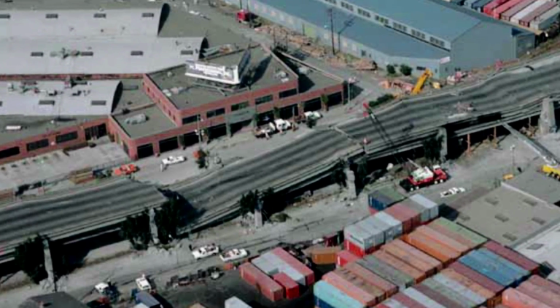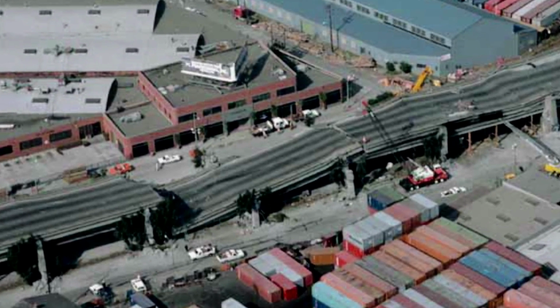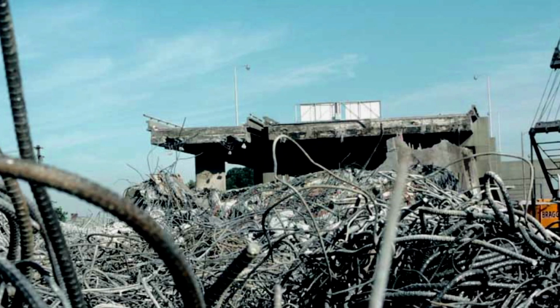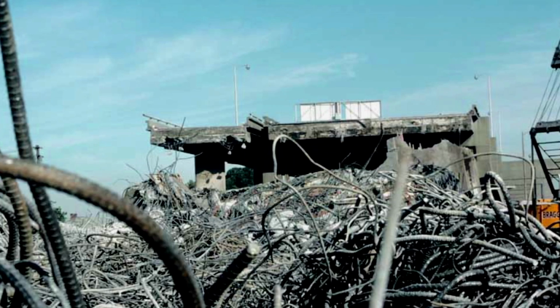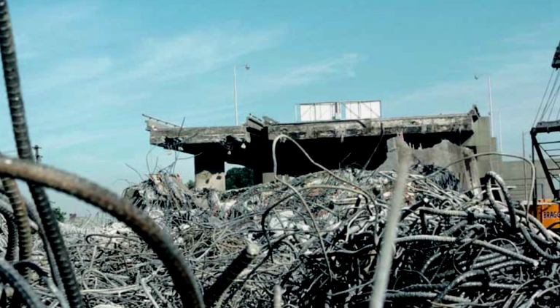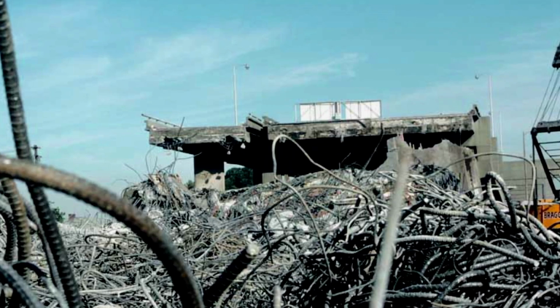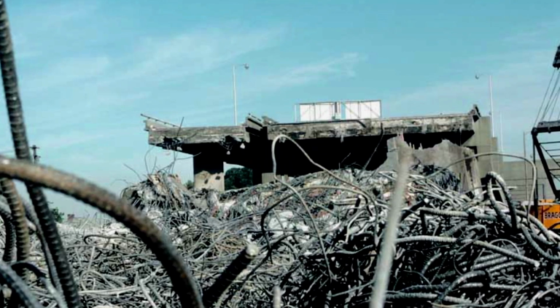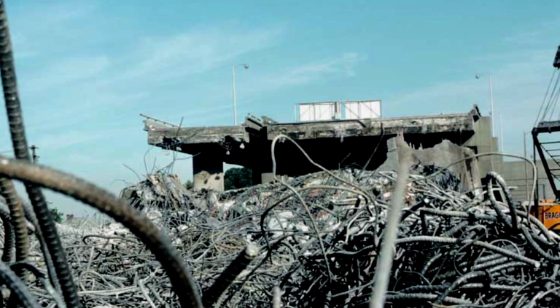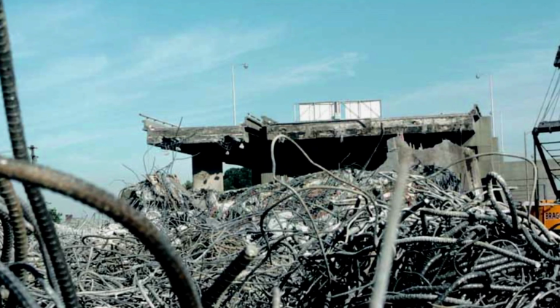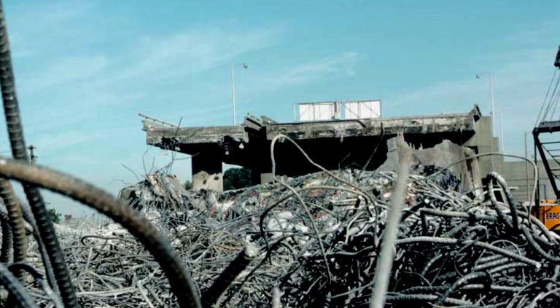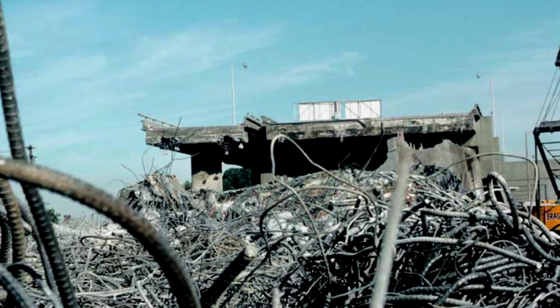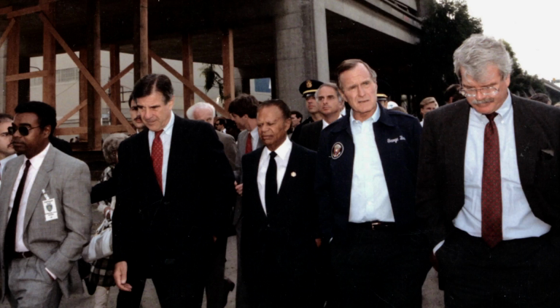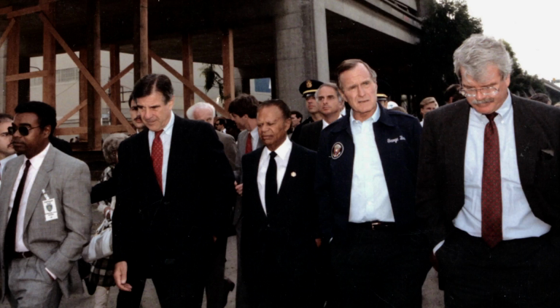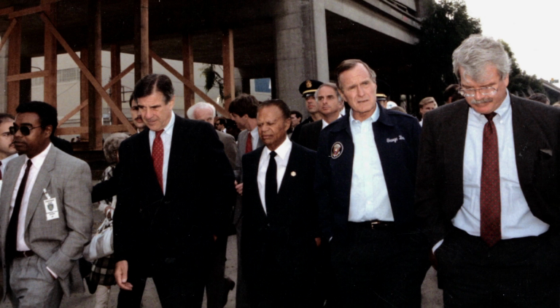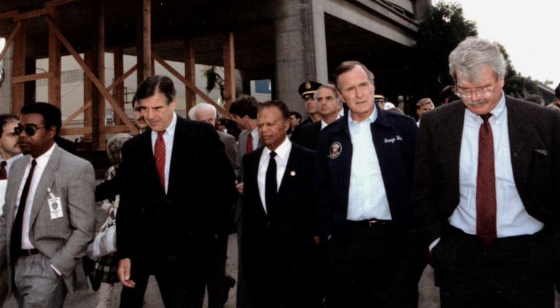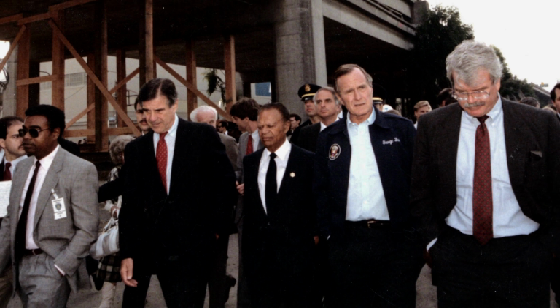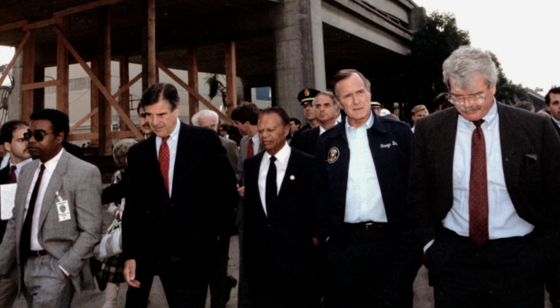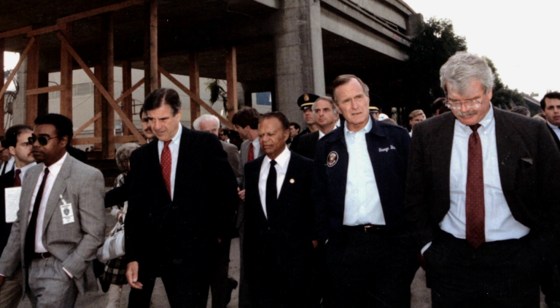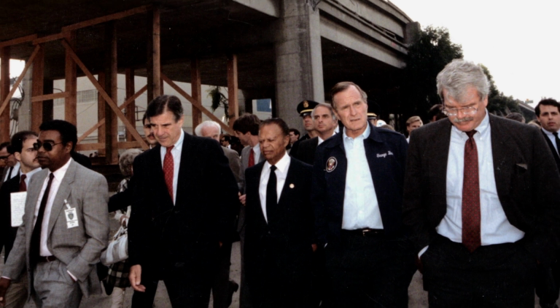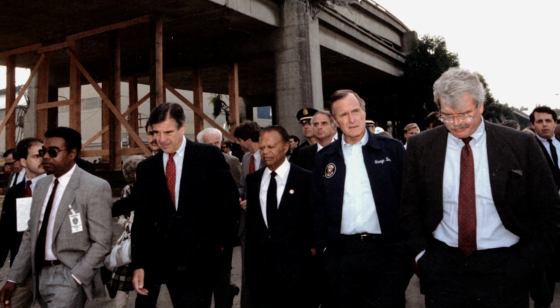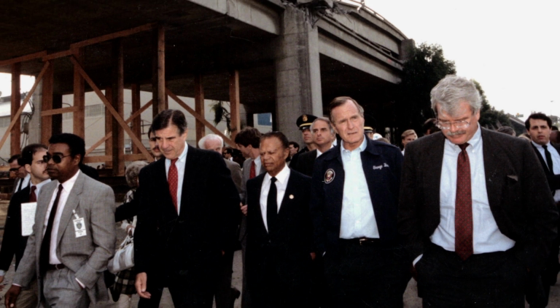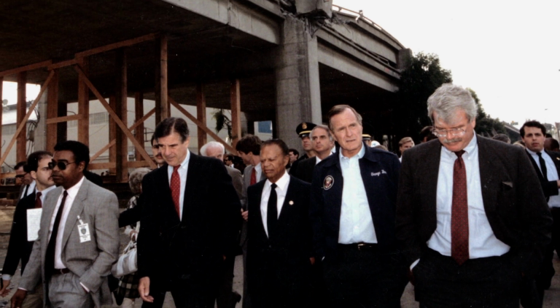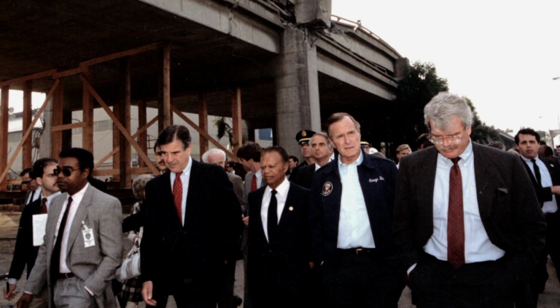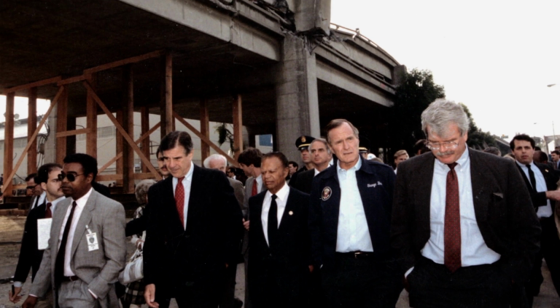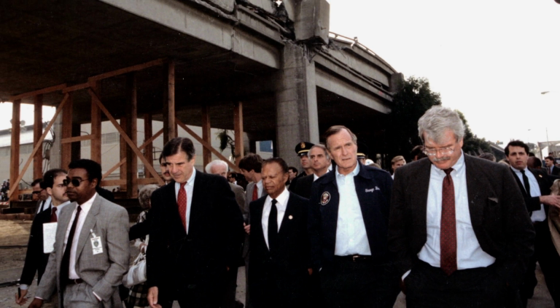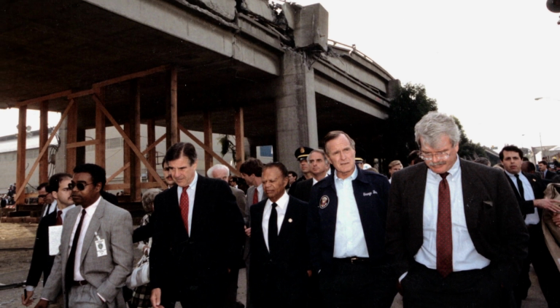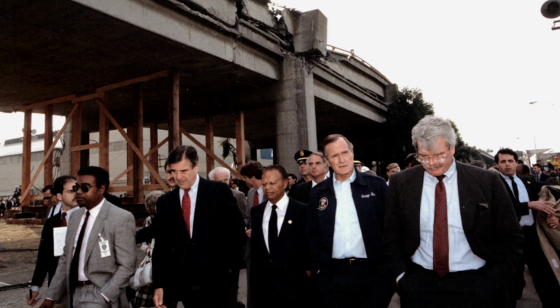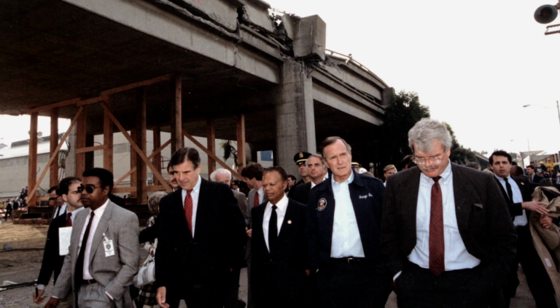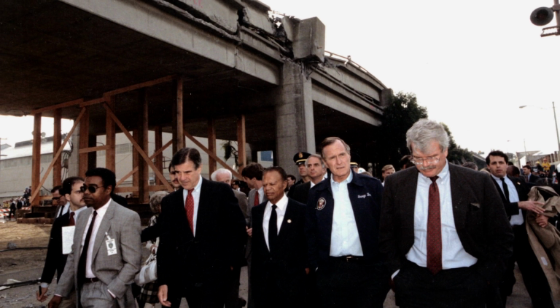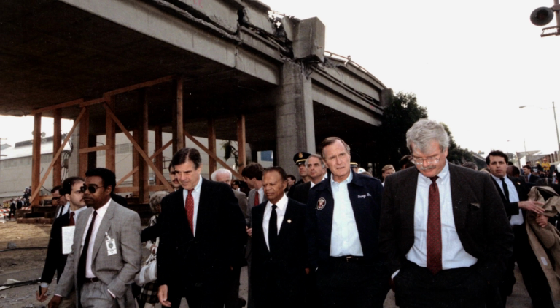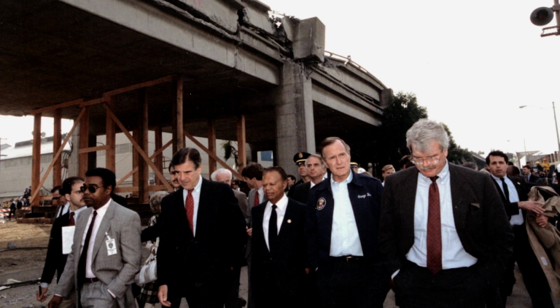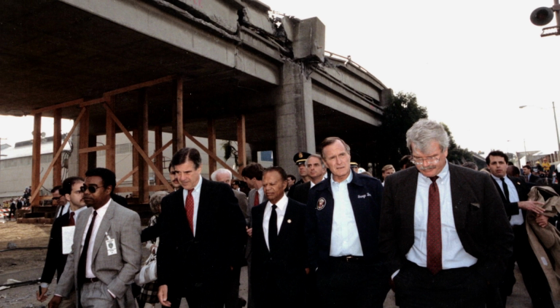With the 1989 Loma Prieta earthquake, a system like this would have given San Francisco approximately 40 seconds worth of warning. With 40 seconds, you could do a lot.